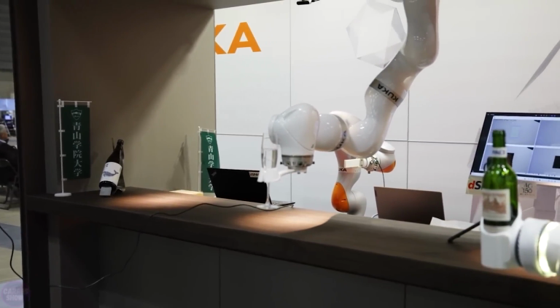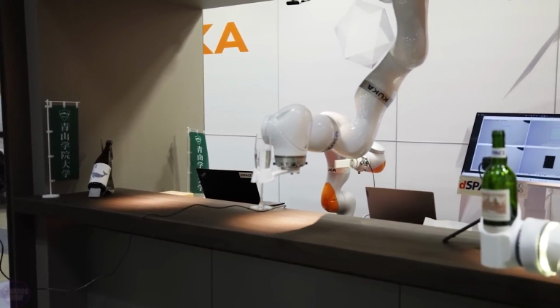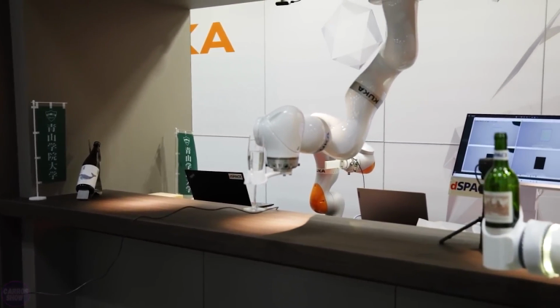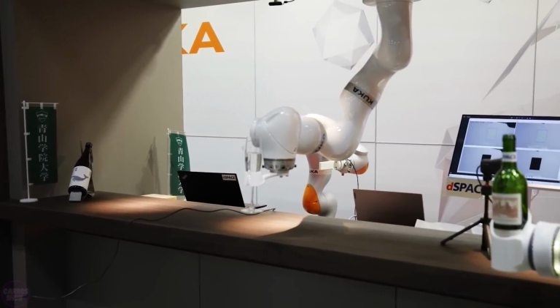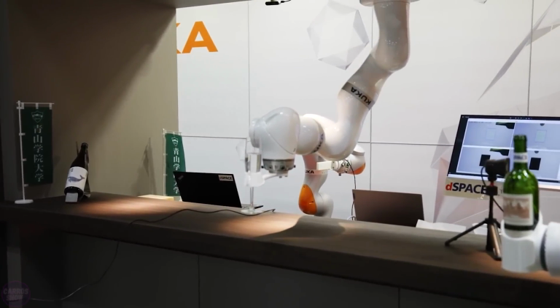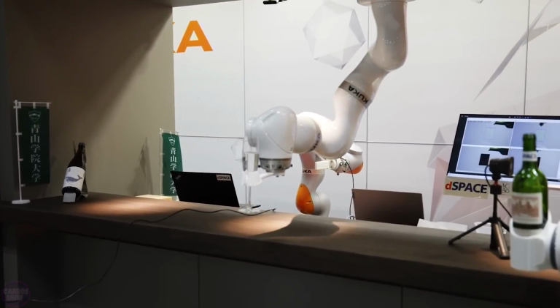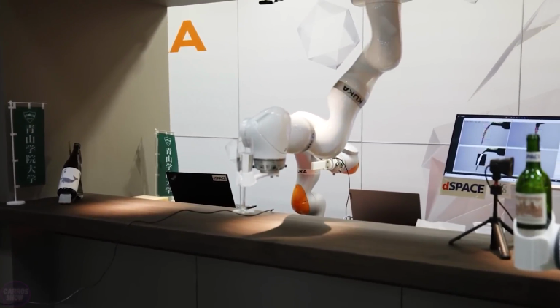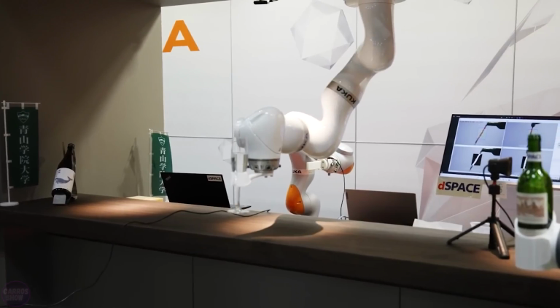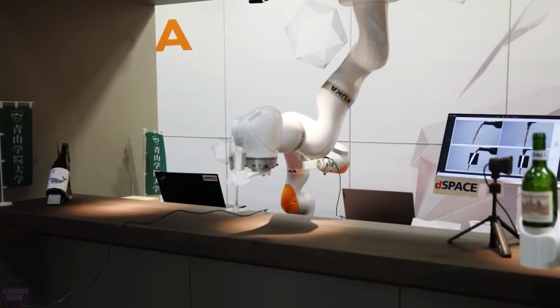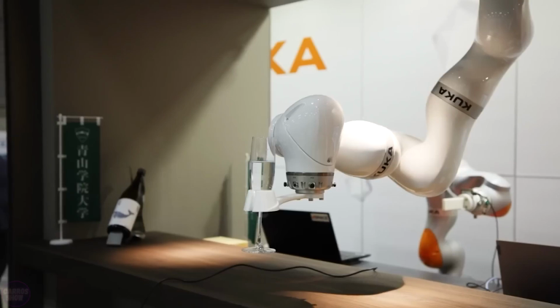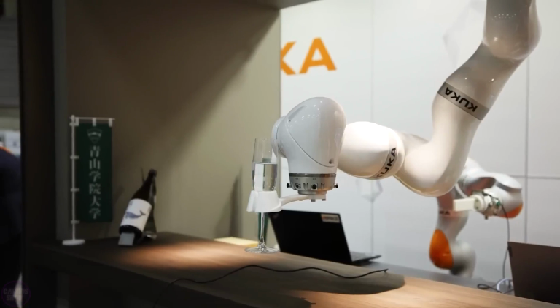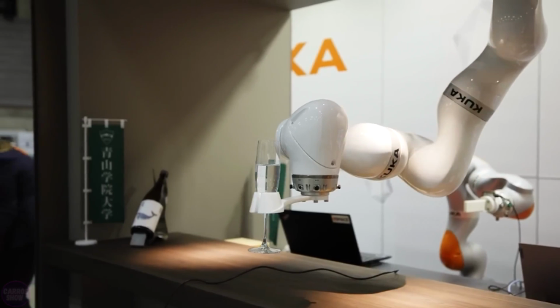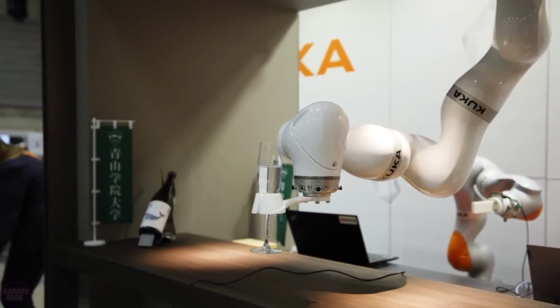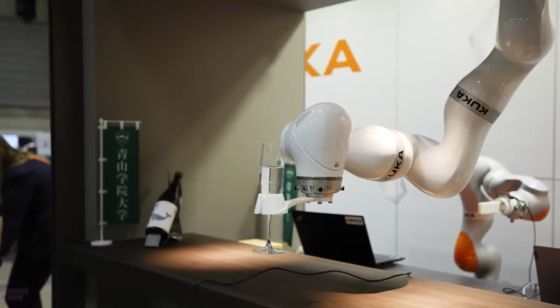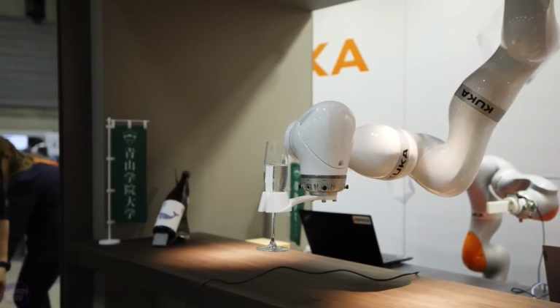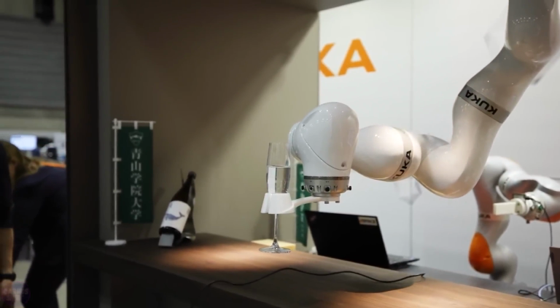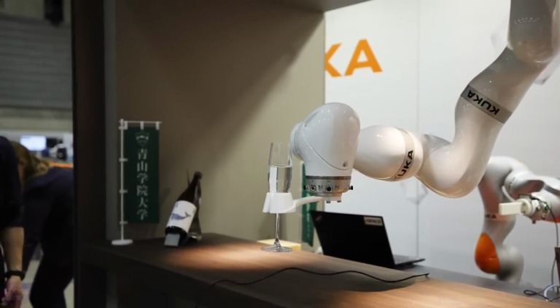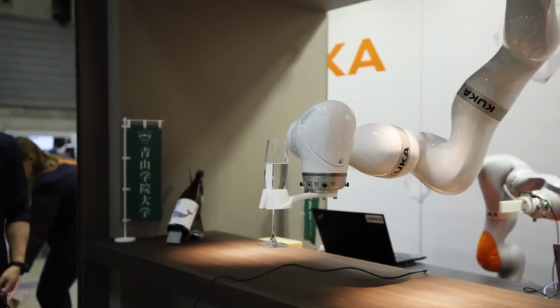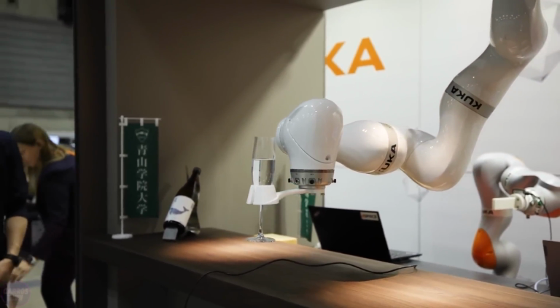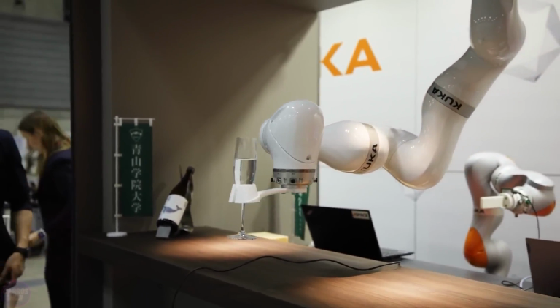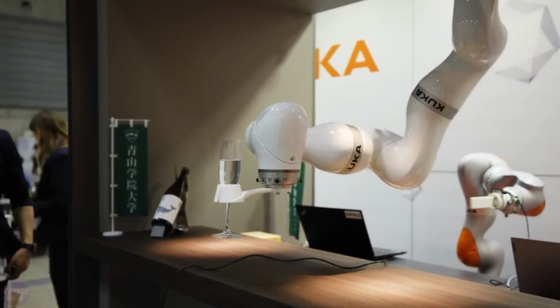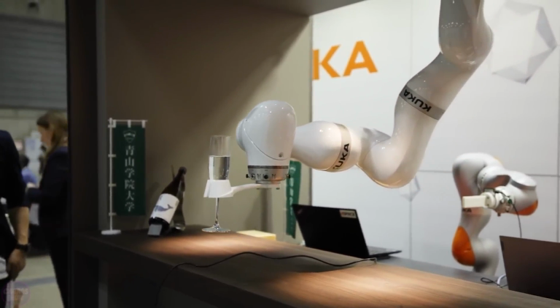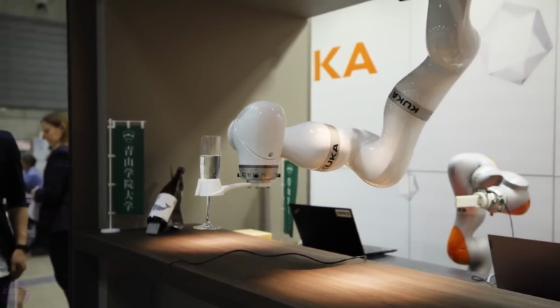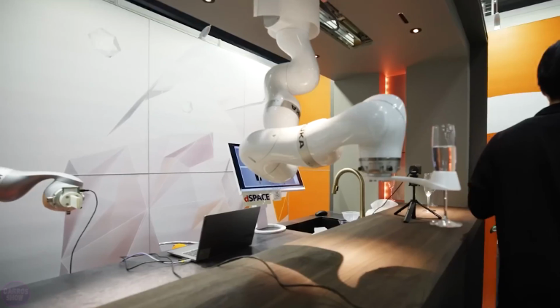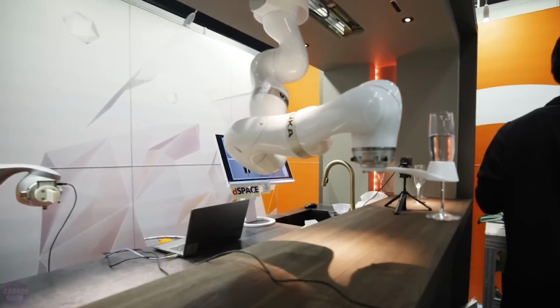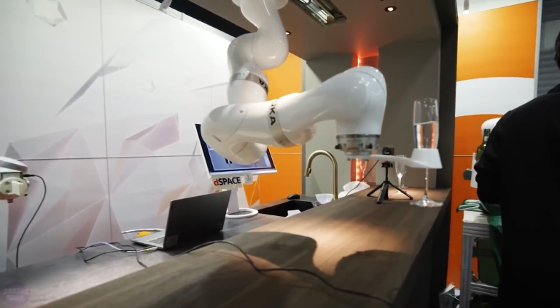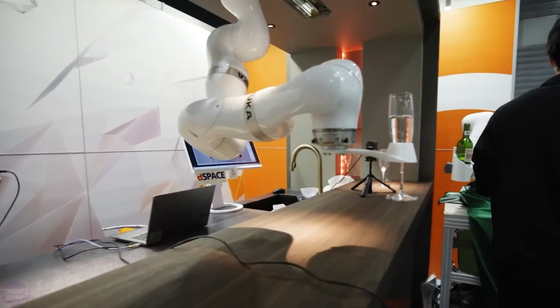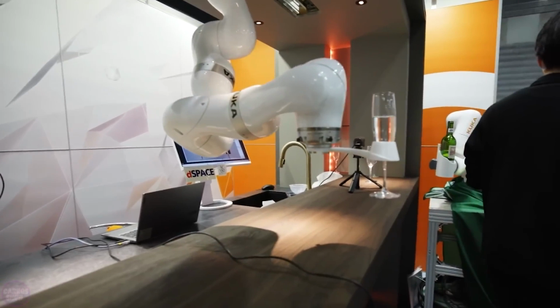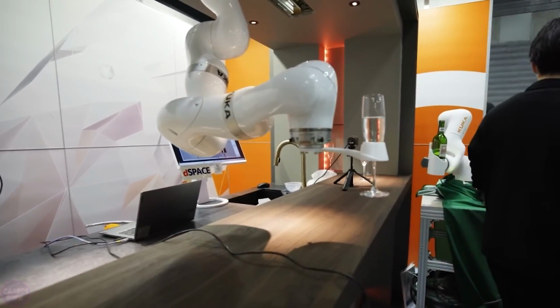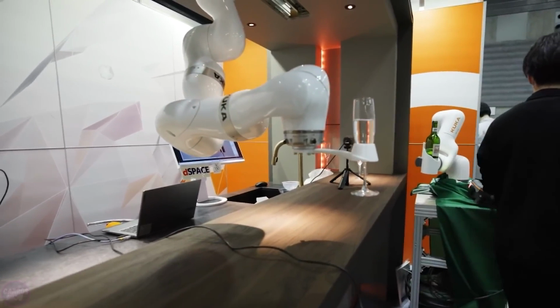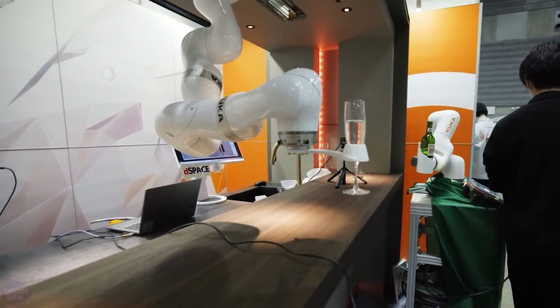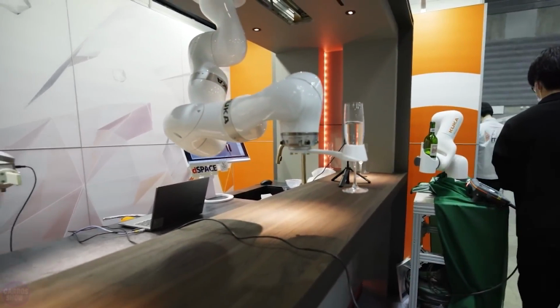There were surprisingly few cooking robots at ICRA, but a bartender robot from Kuka entertained the visitors.